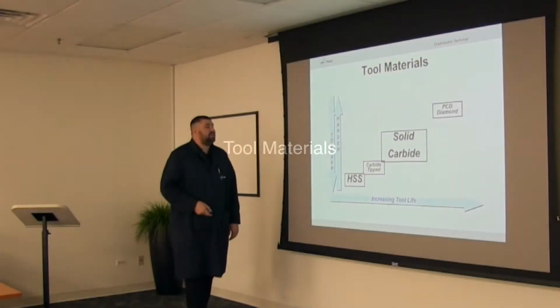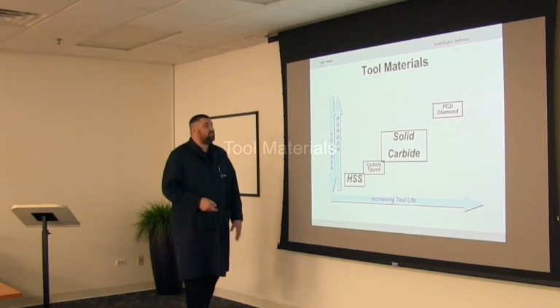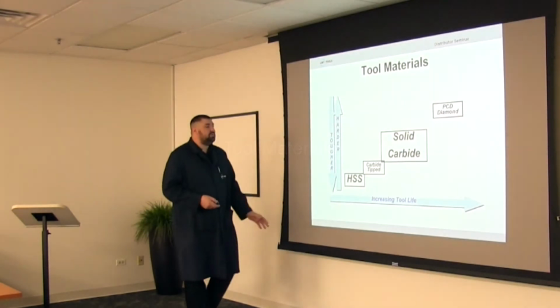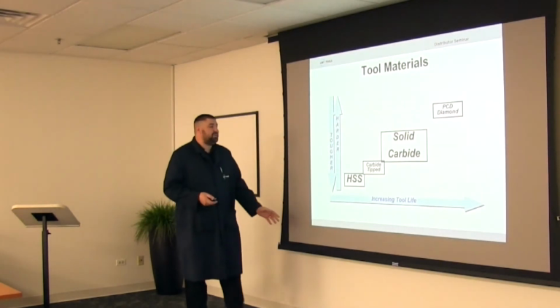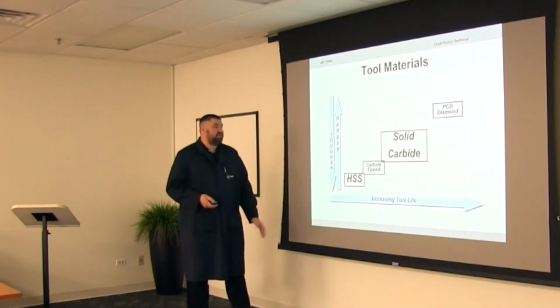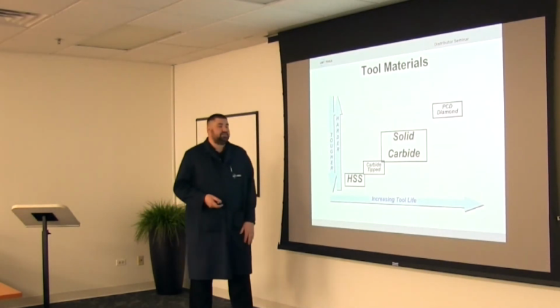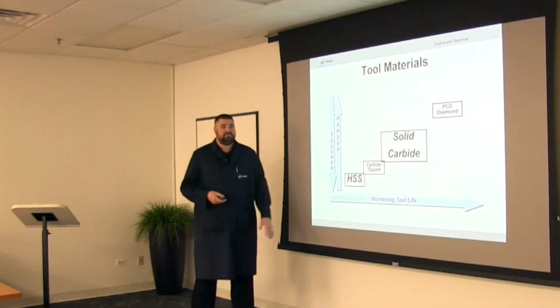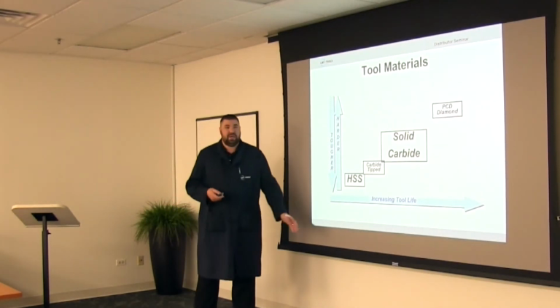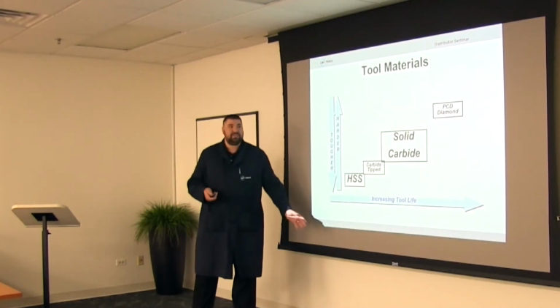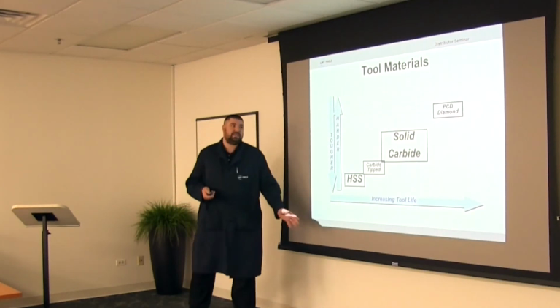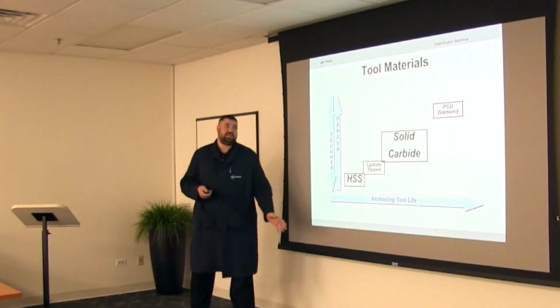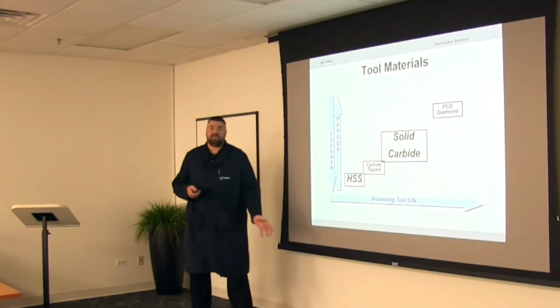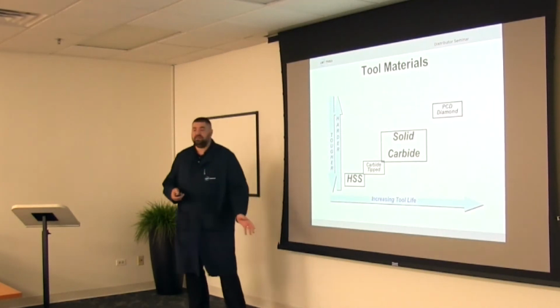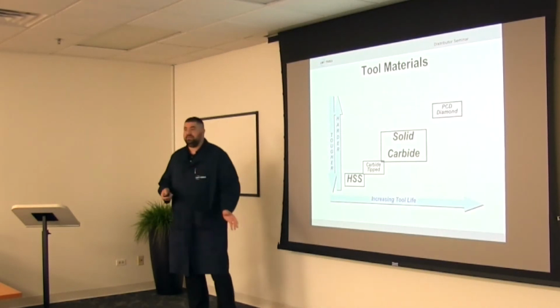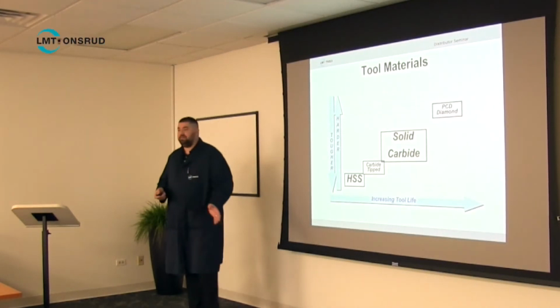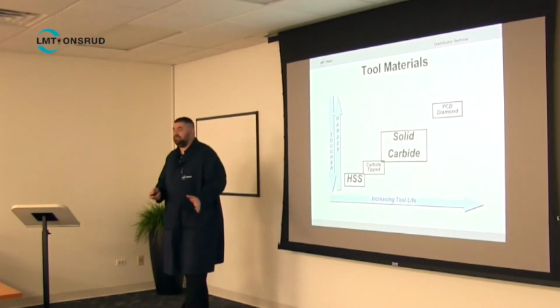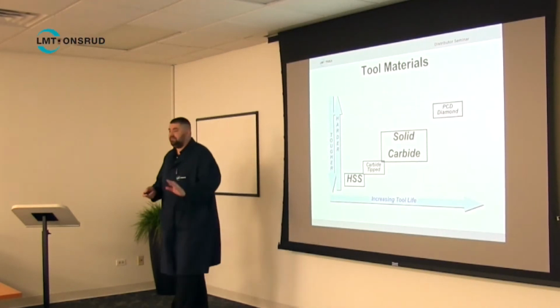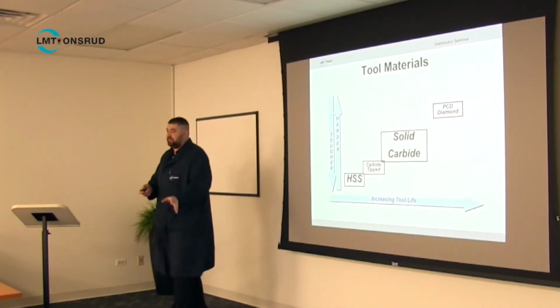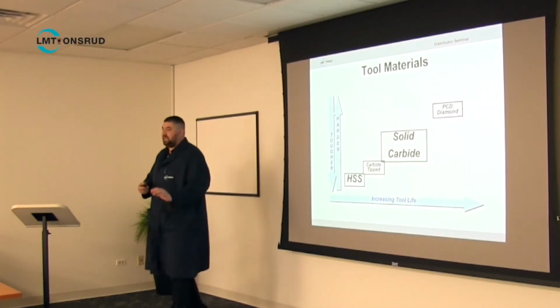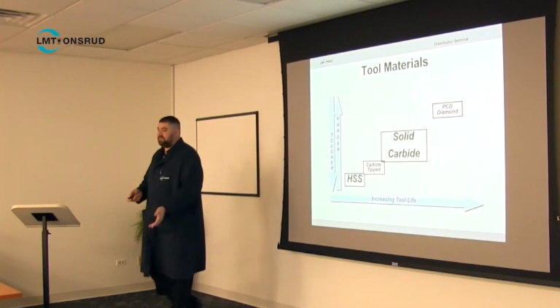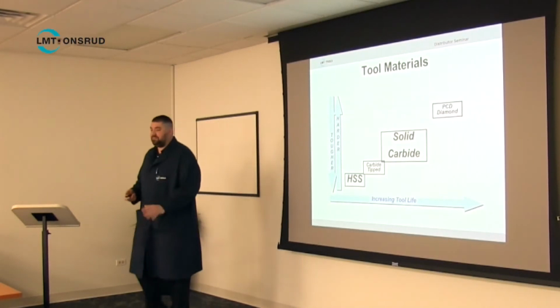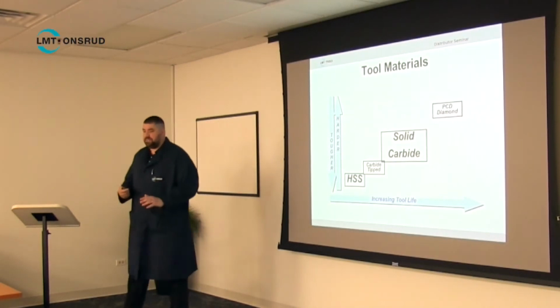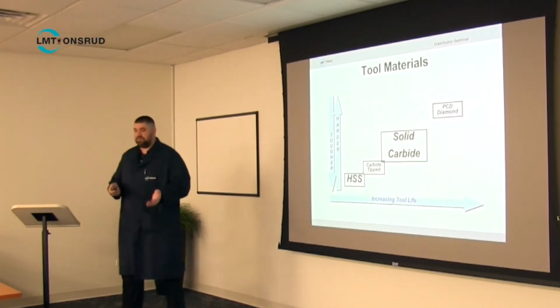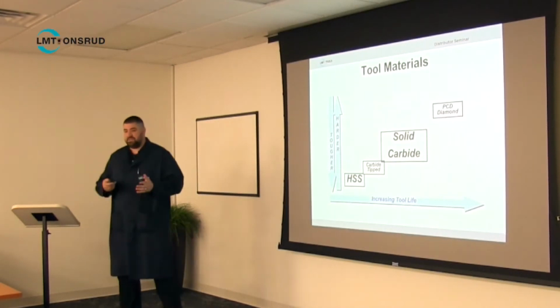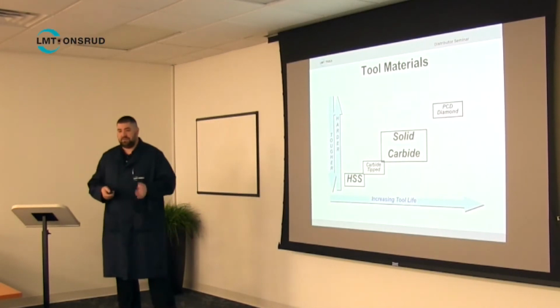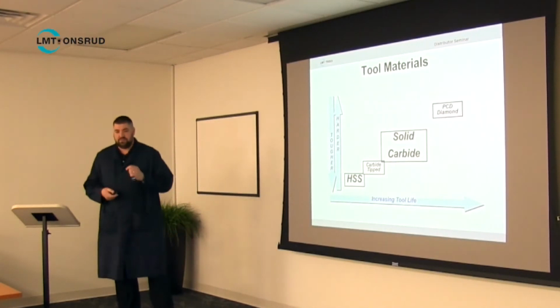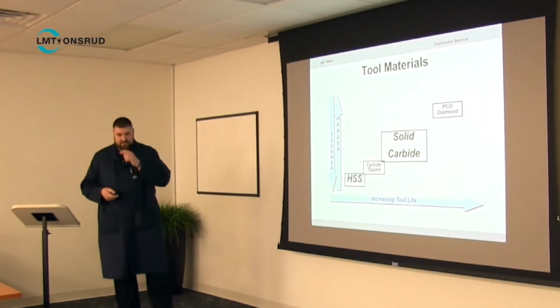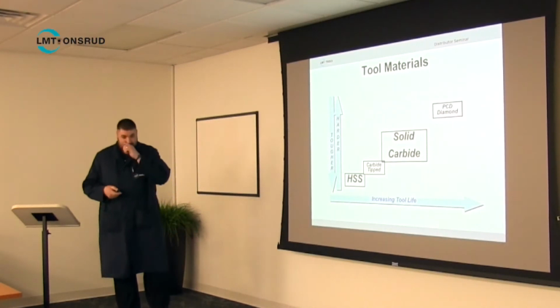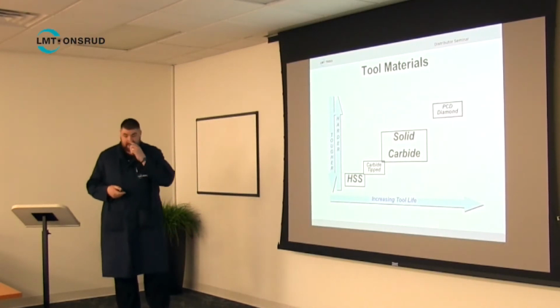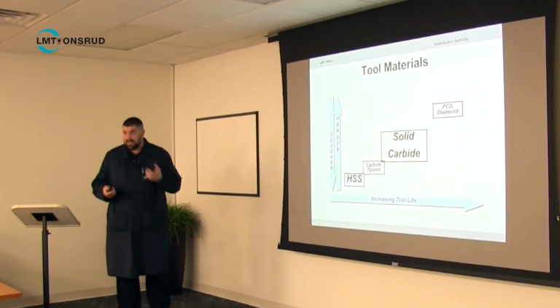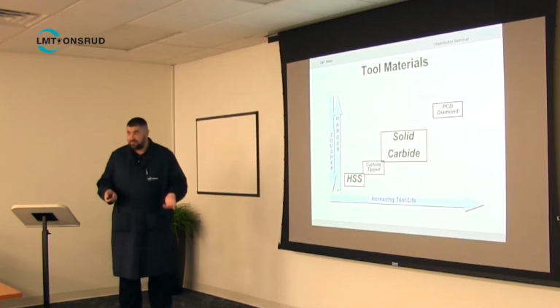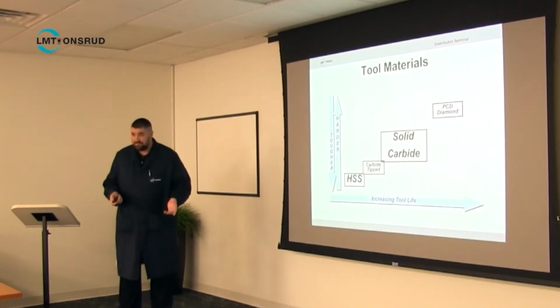Tool materials — there are basically four types of materials that you can use to make a cutting tool.